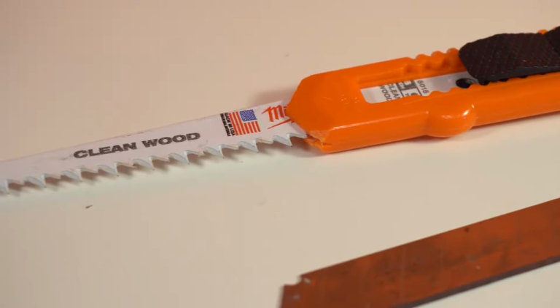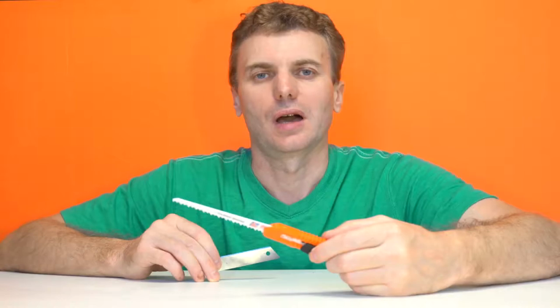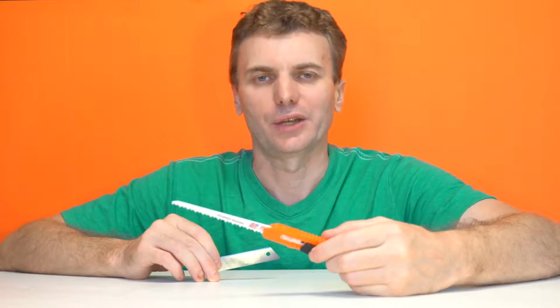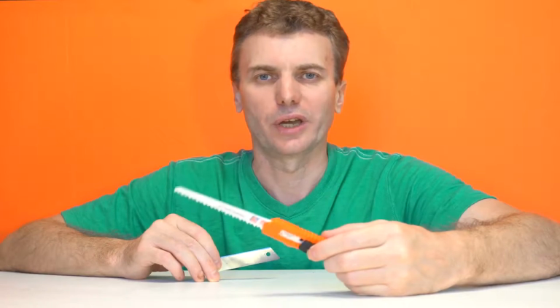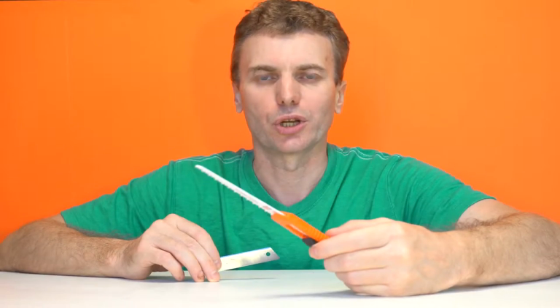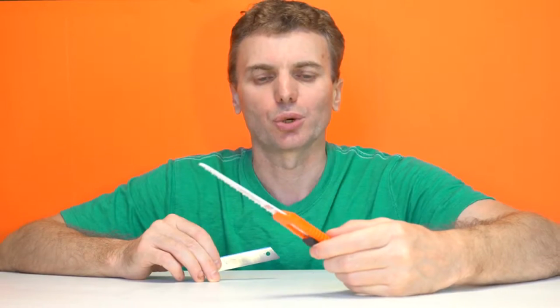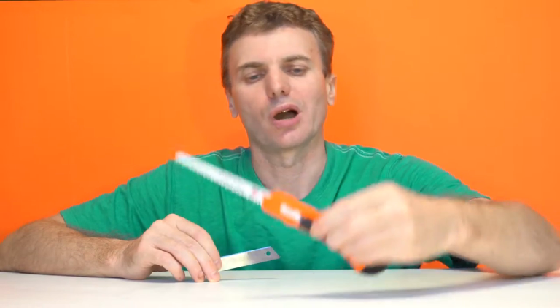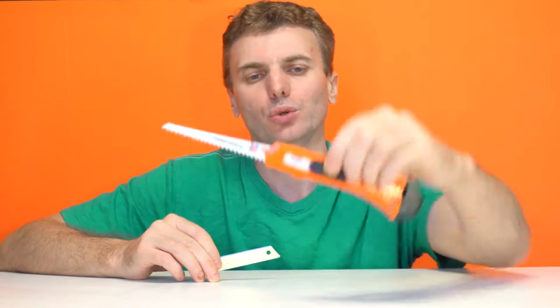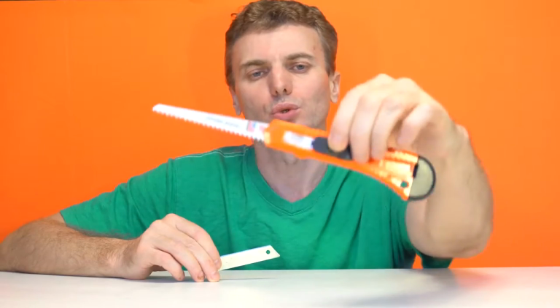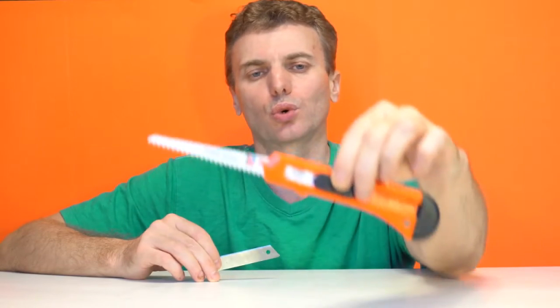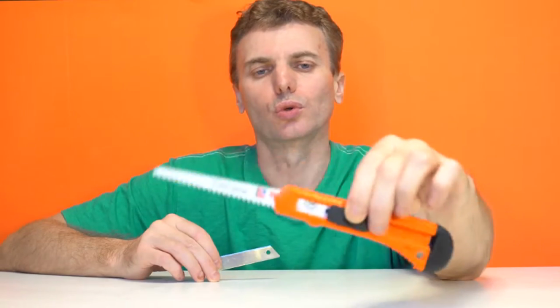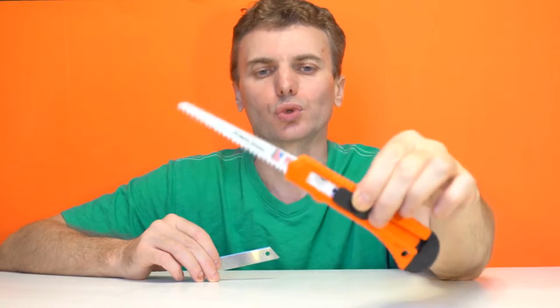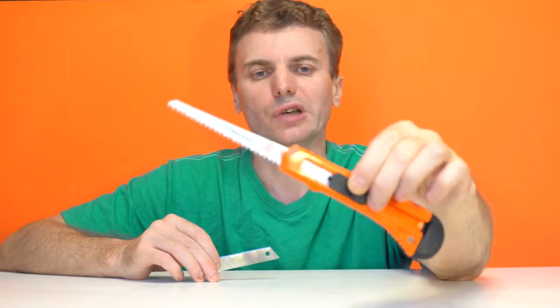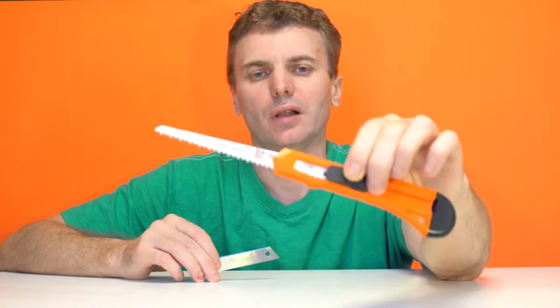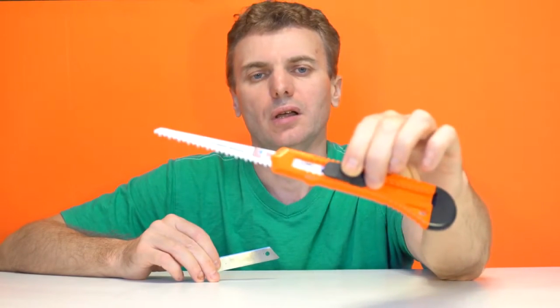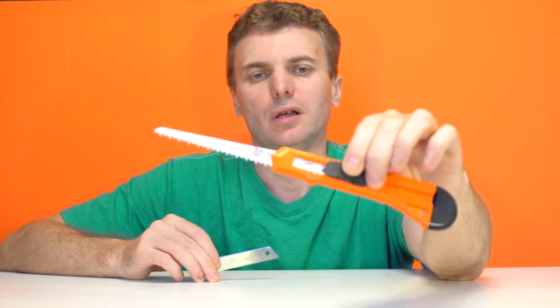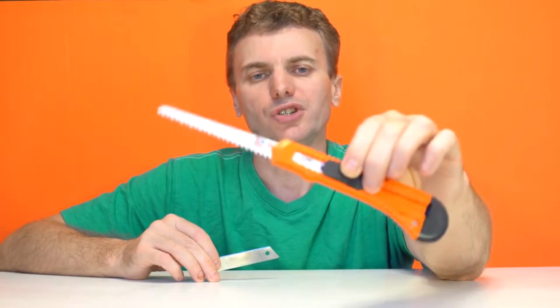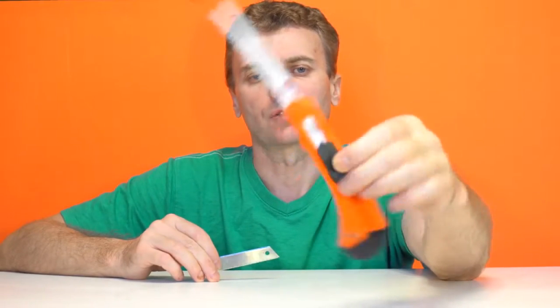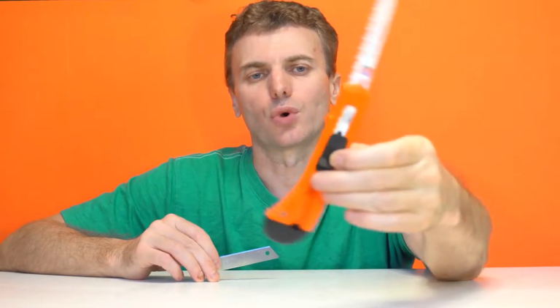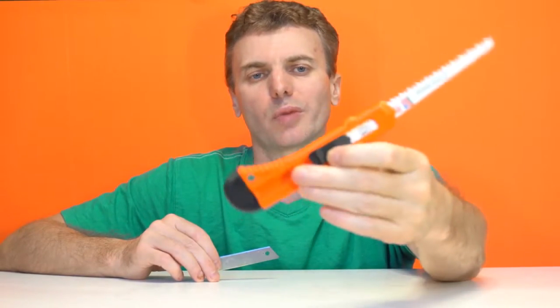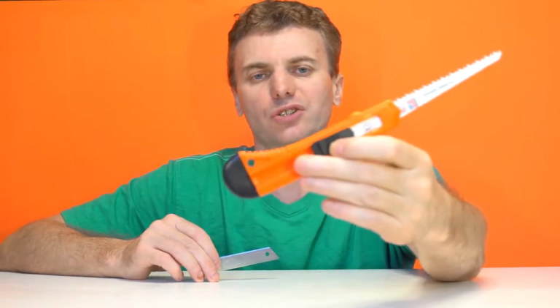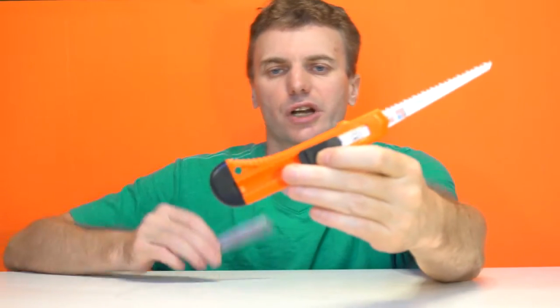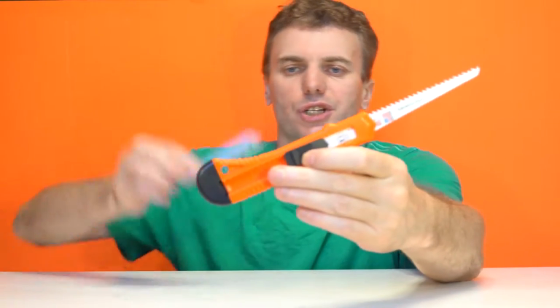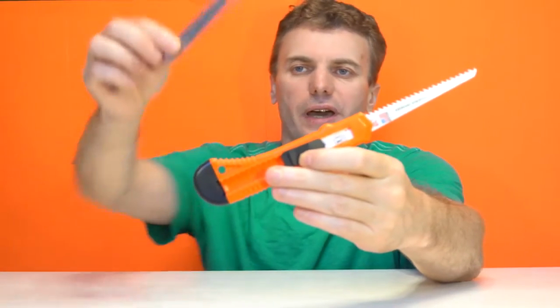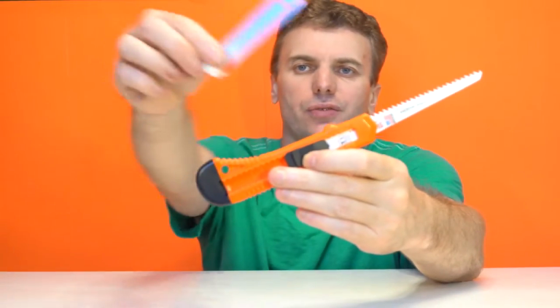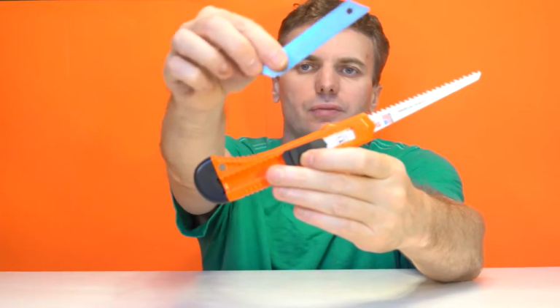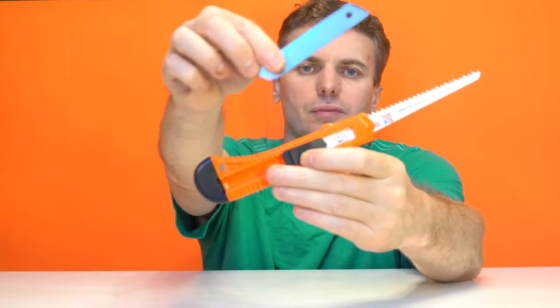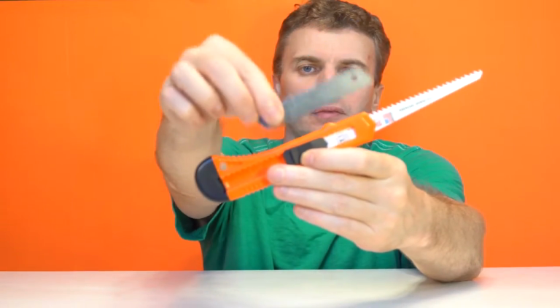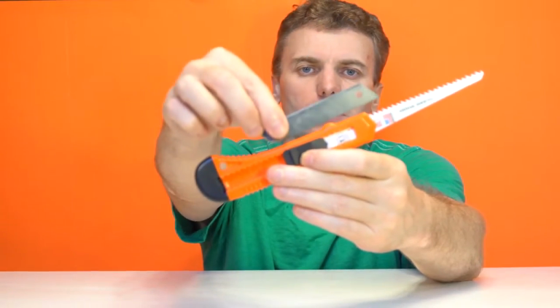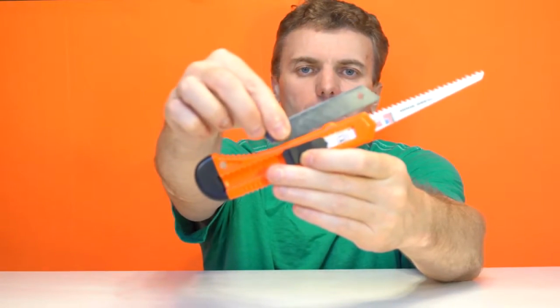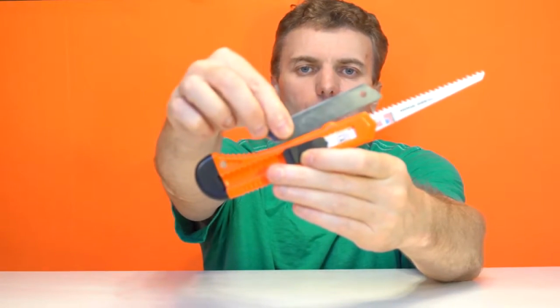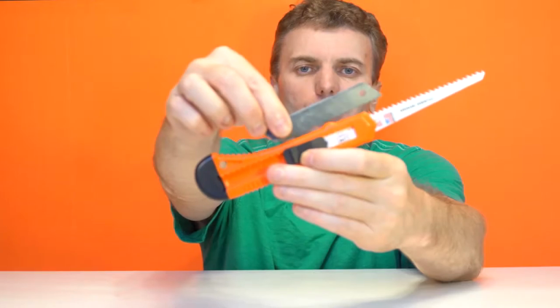Hi! Today I'm going to show you how to do cool woodsa just from a construction knife.